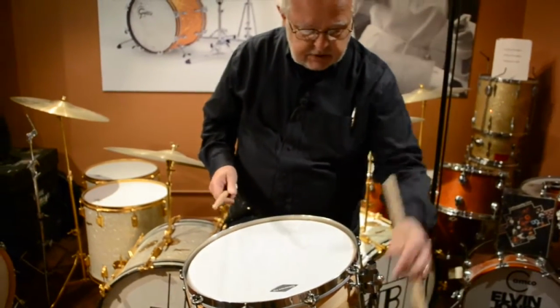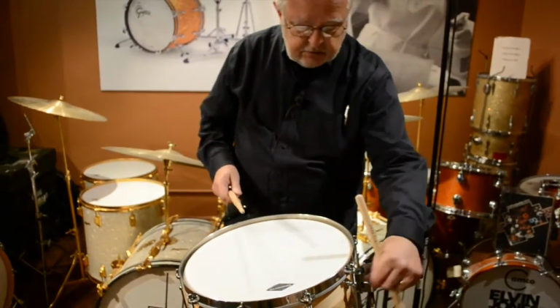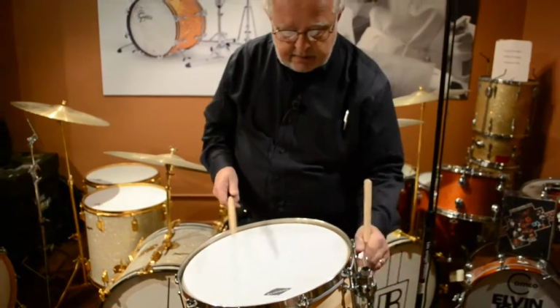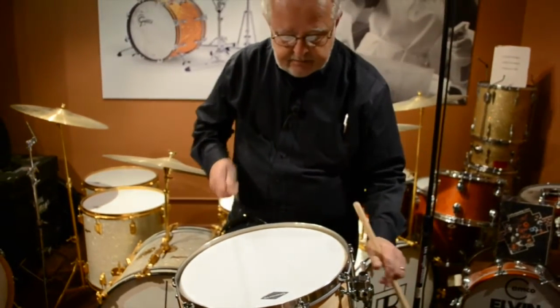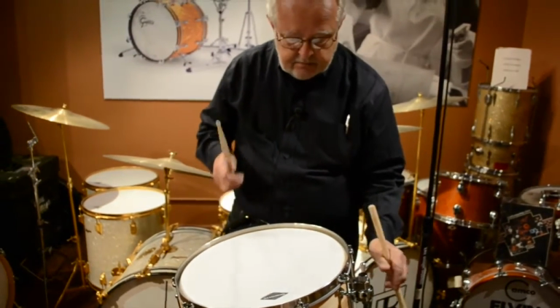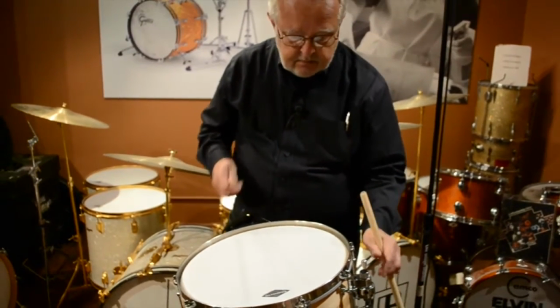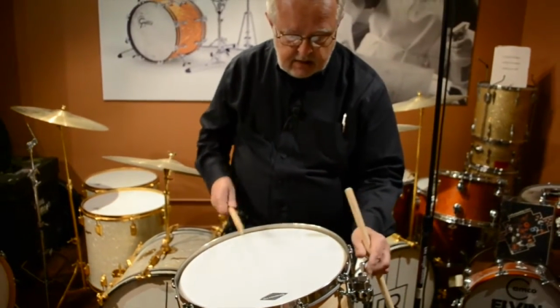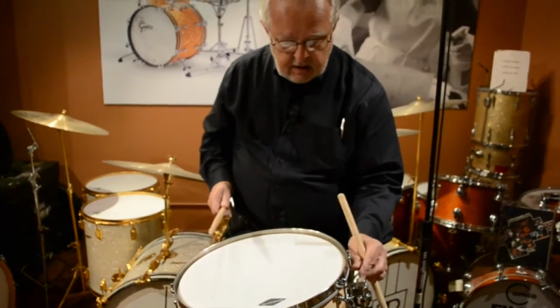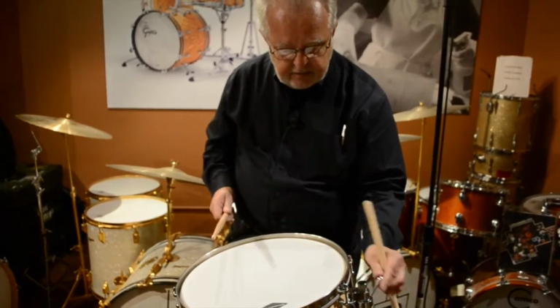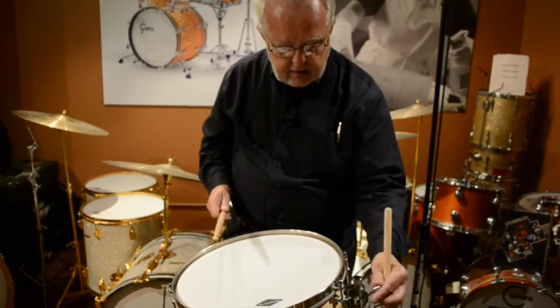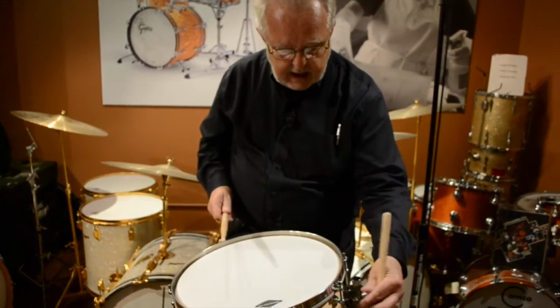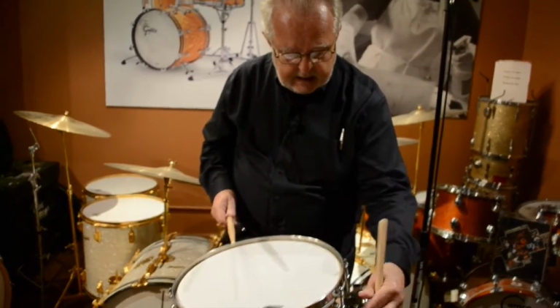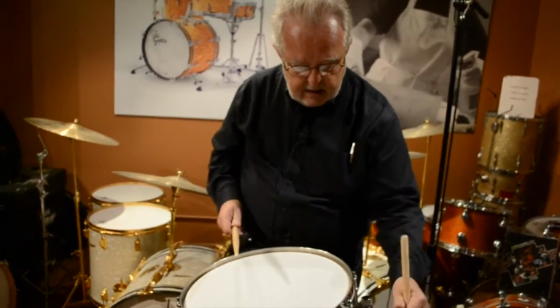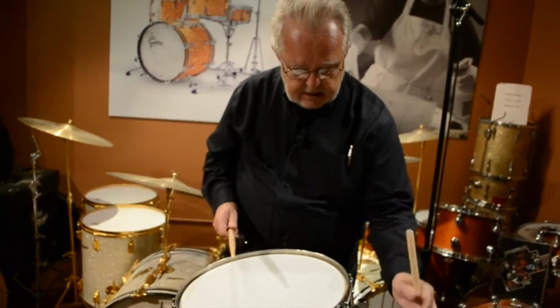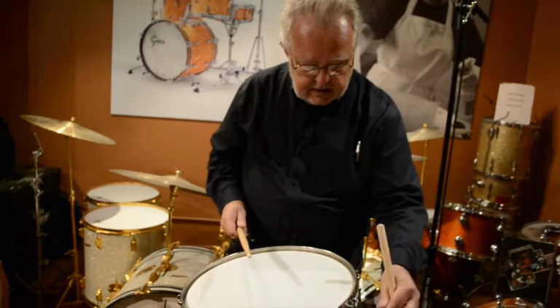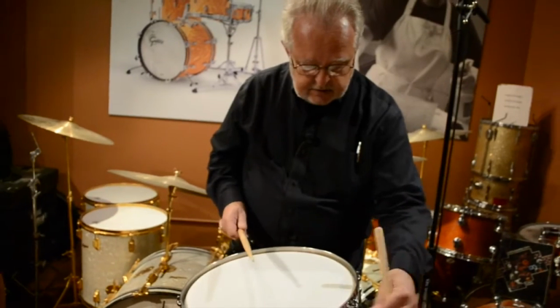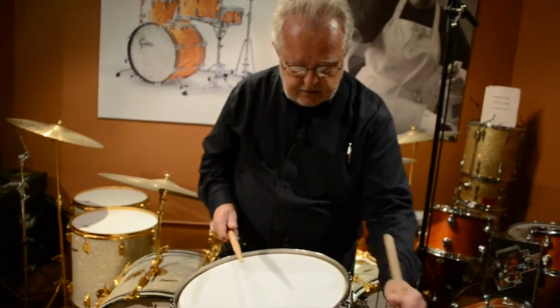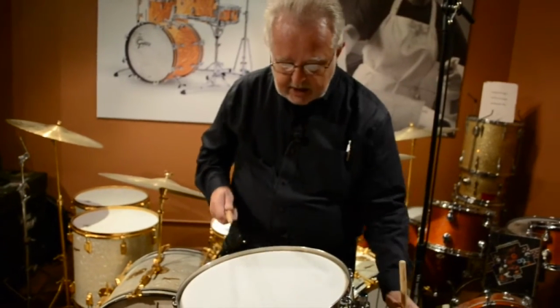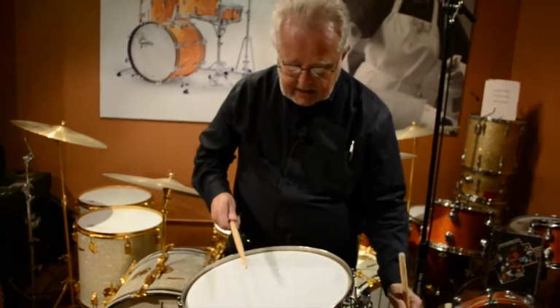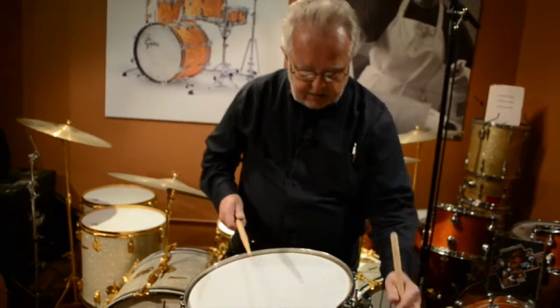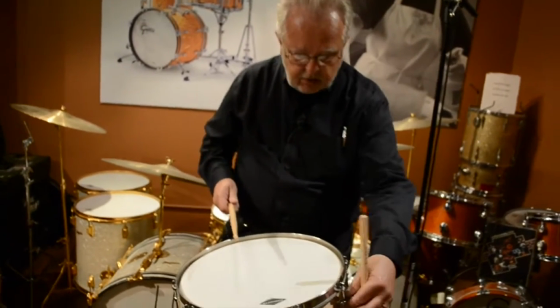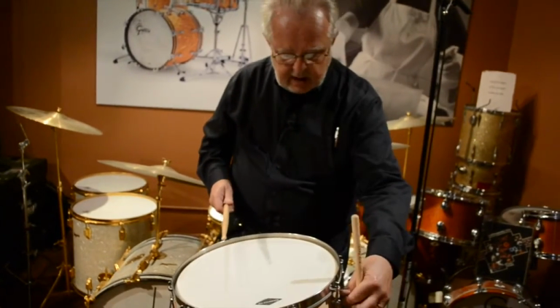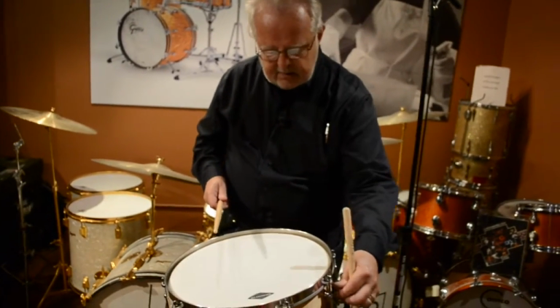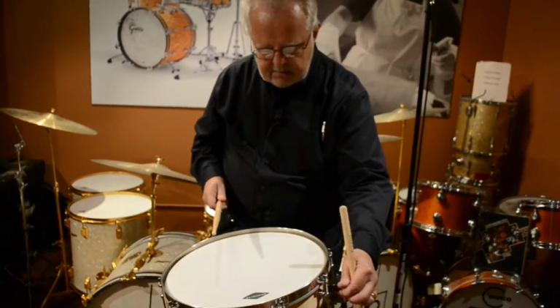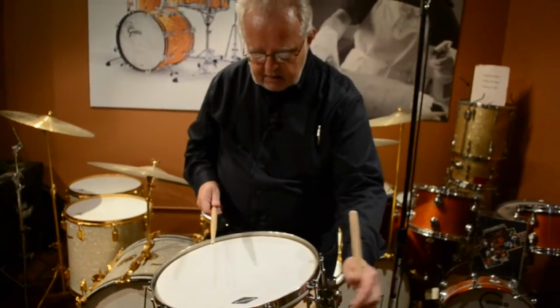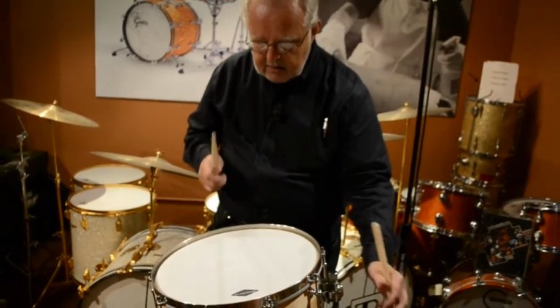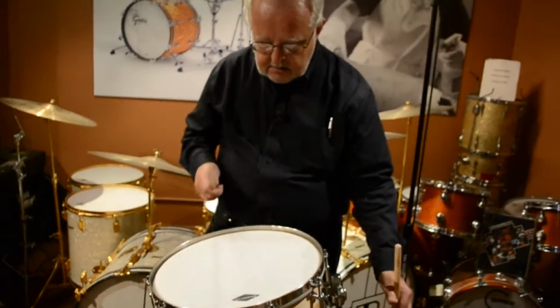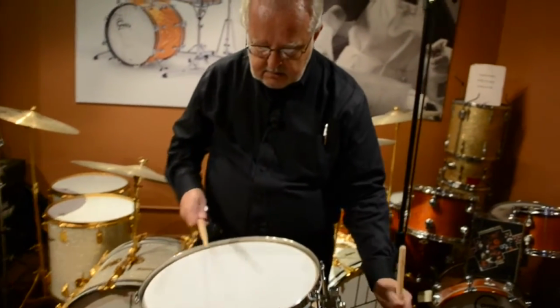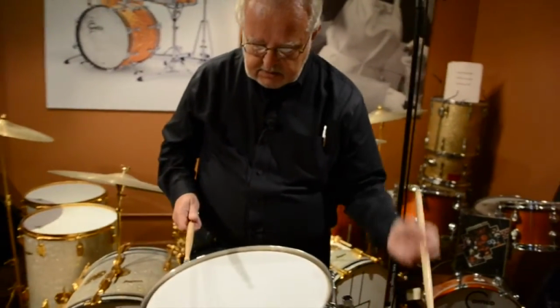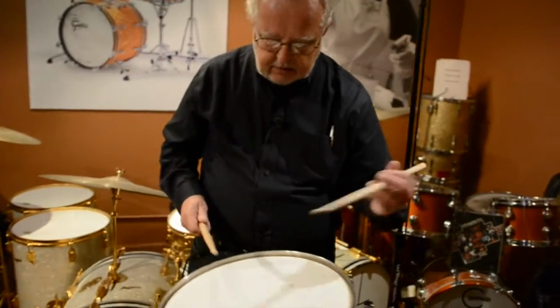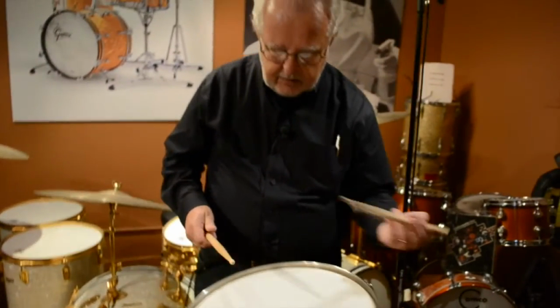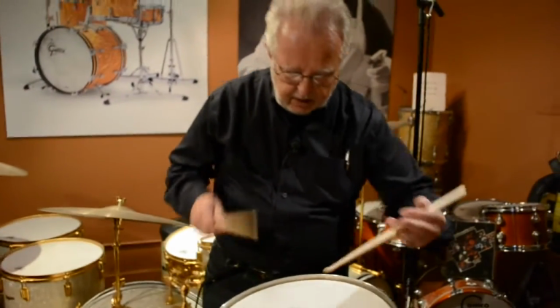This is tuned up fairly high. Snares are on the dry side at the moment — I'll put them in the middle. So here we go.